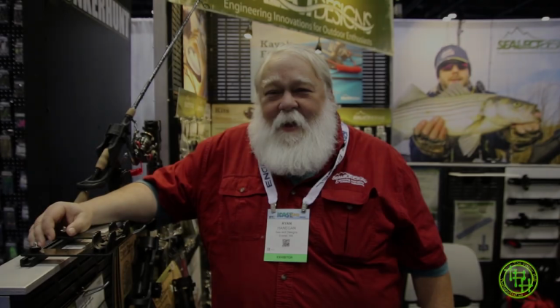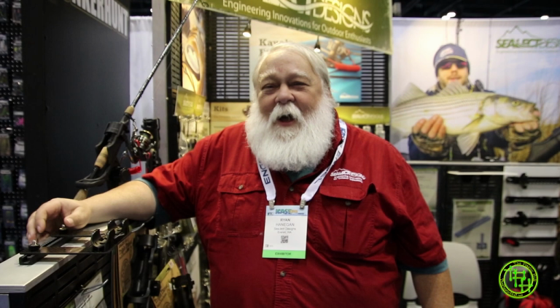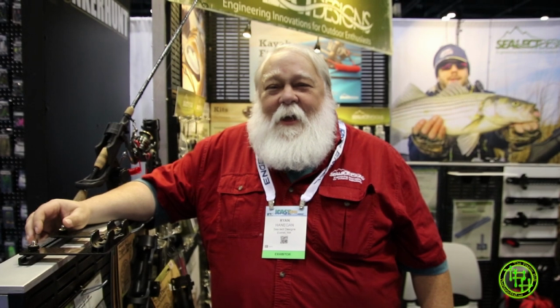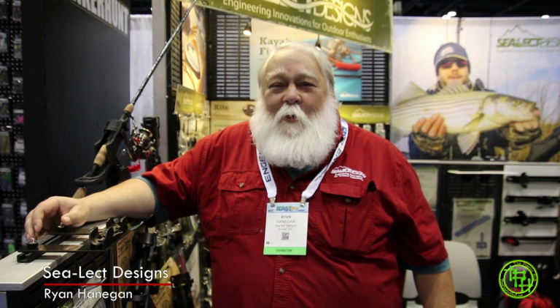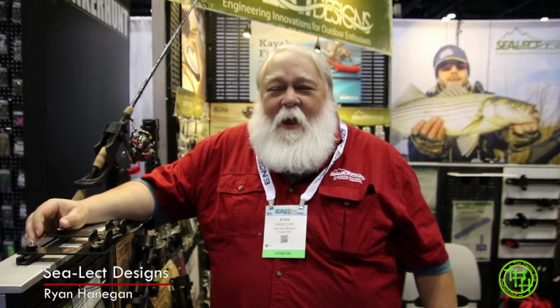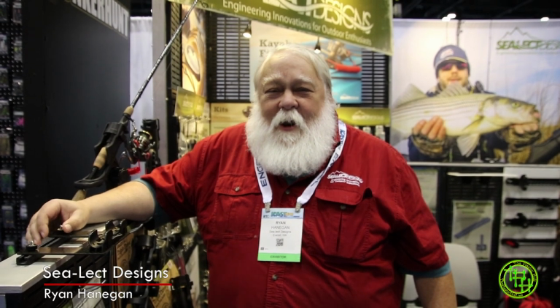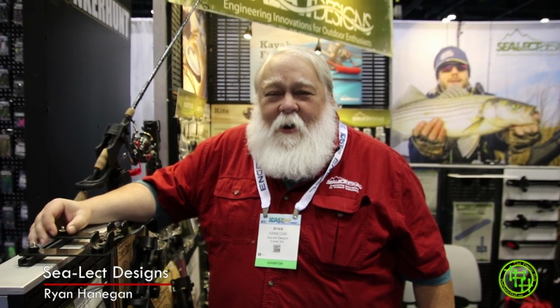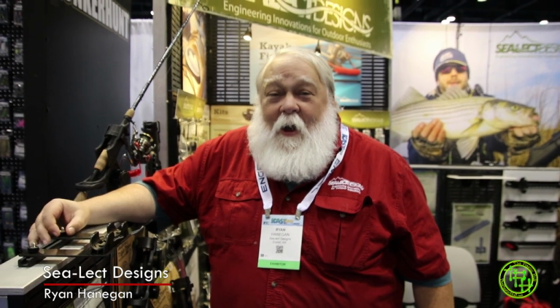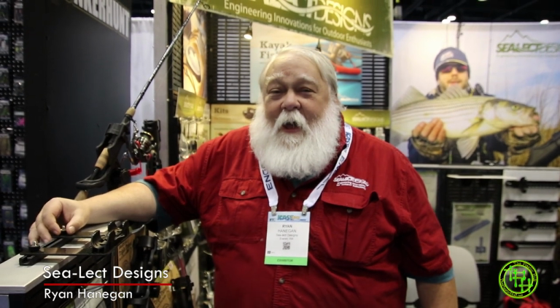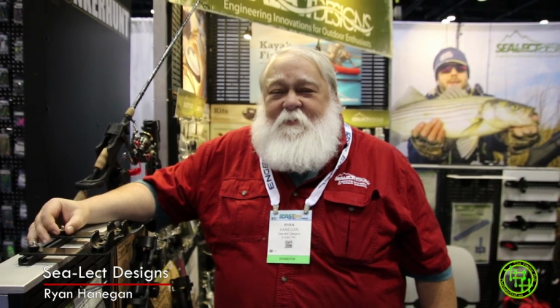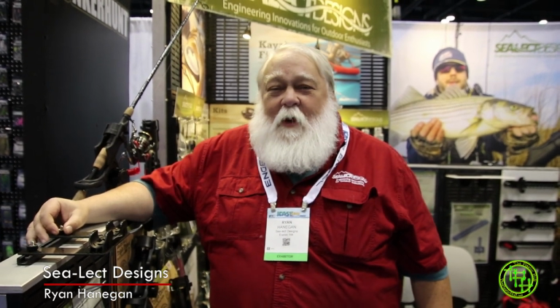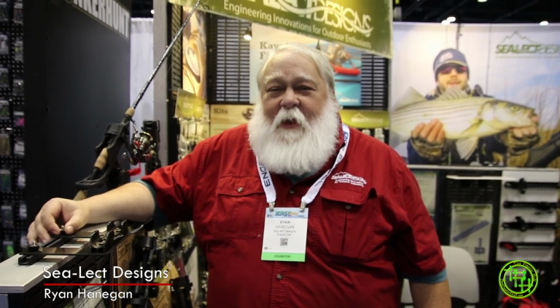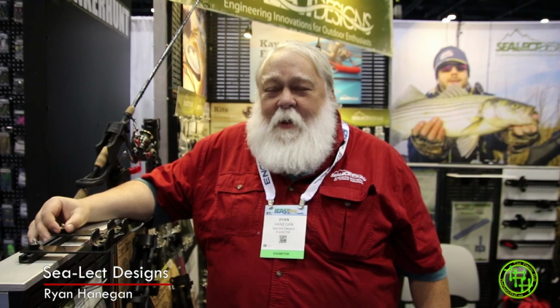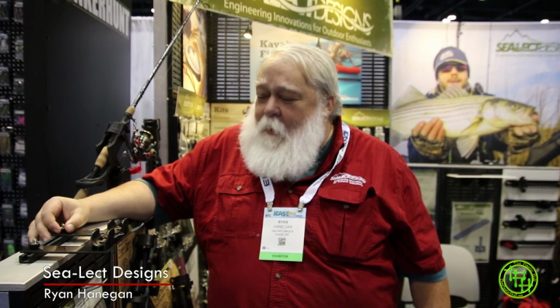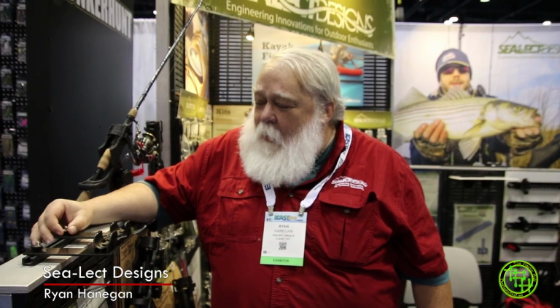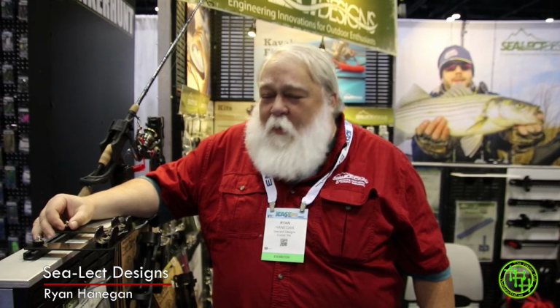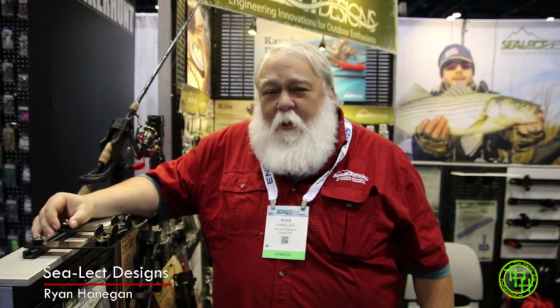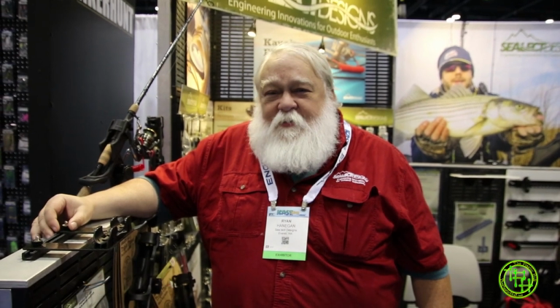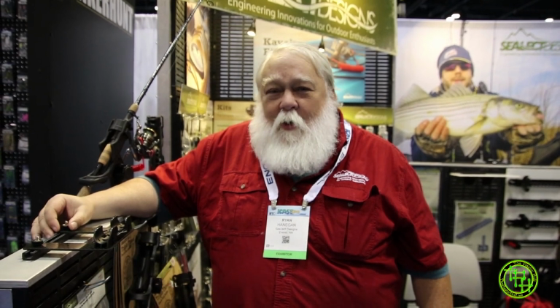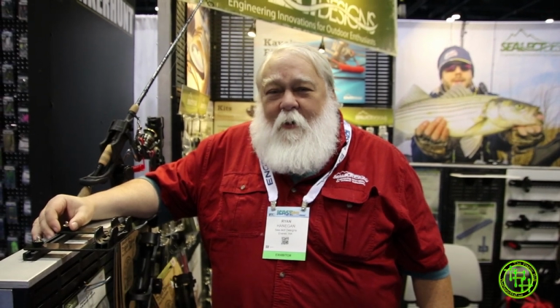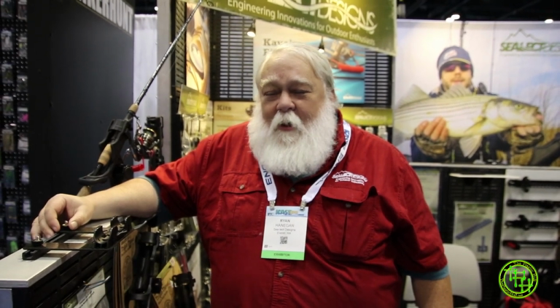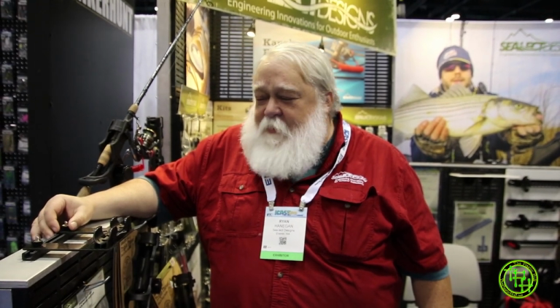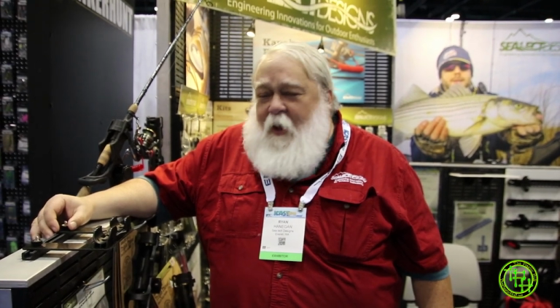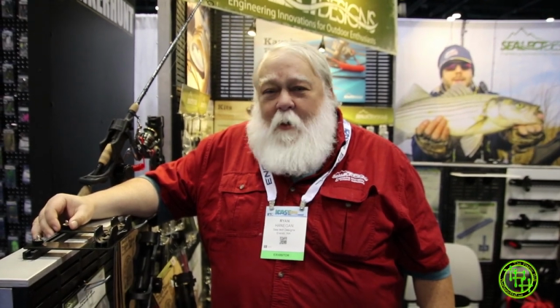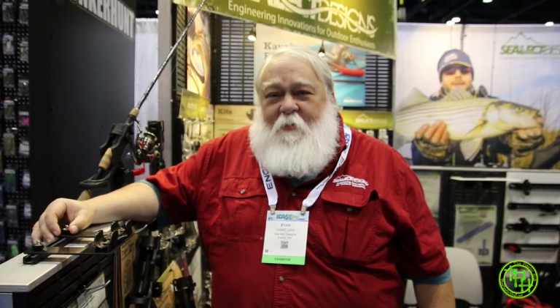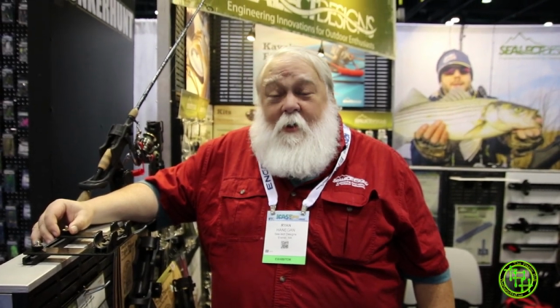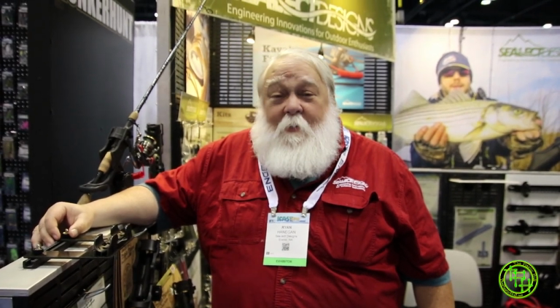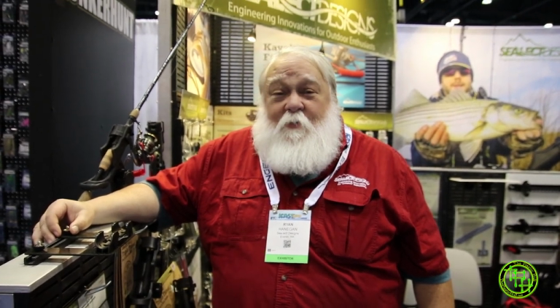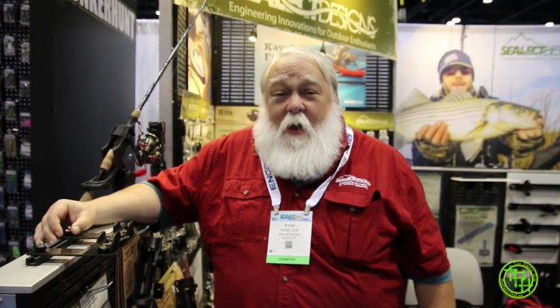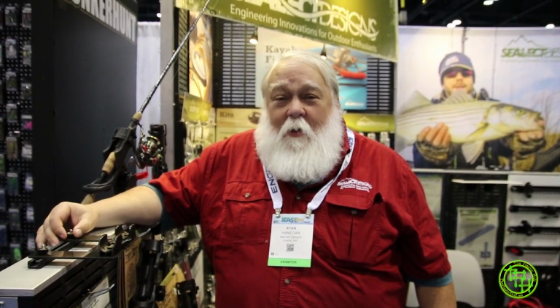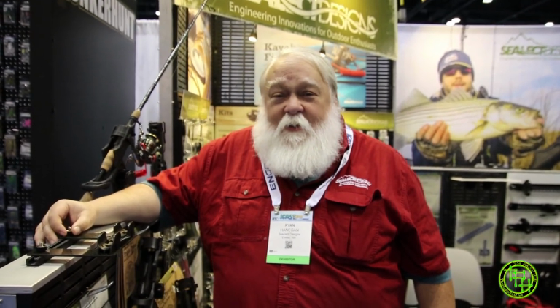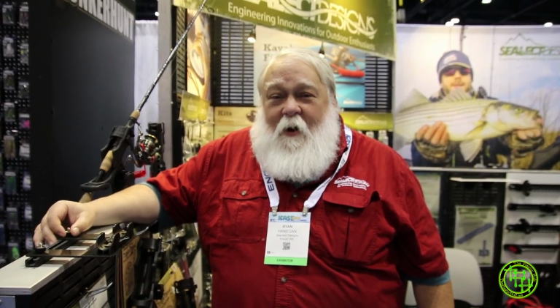Hi! Ryan Hannigan here at ICAST 2018, having a really good show here. I just thought I'd take a moment to show you a couple of things we've got going on this year.